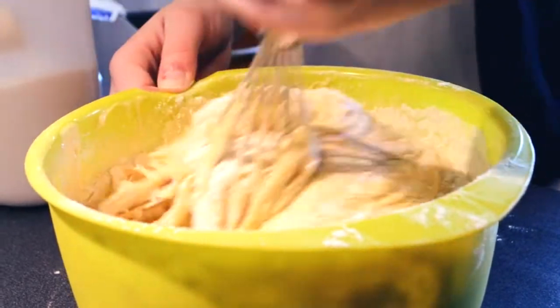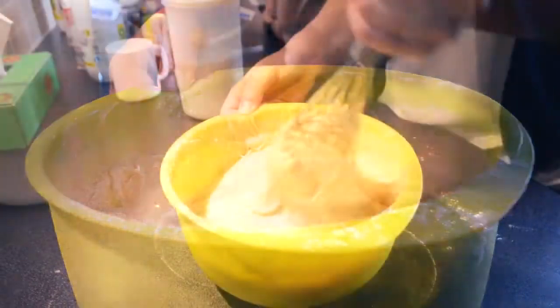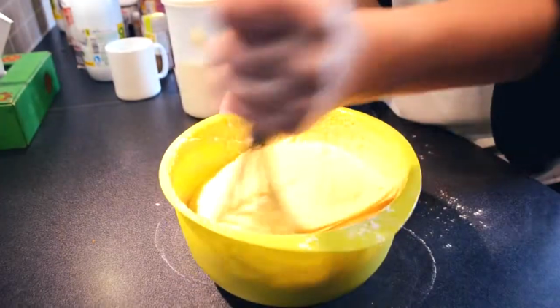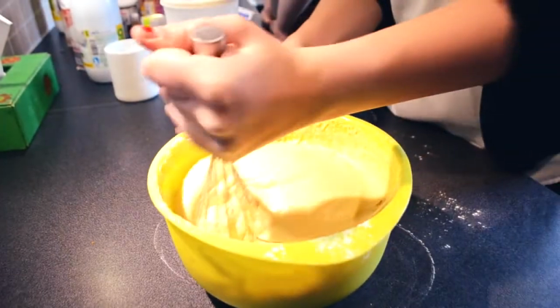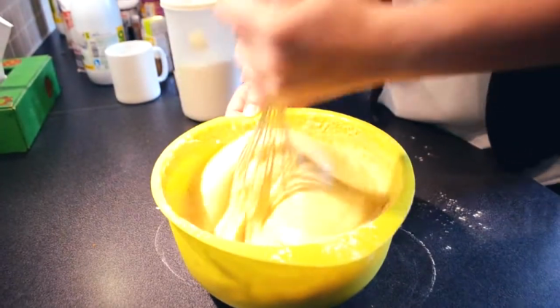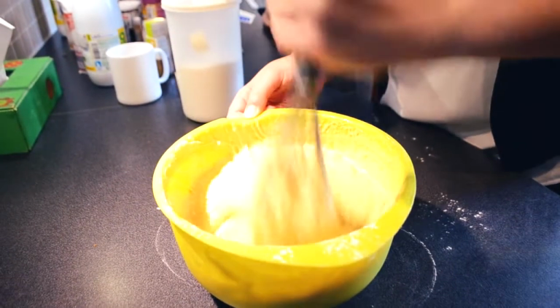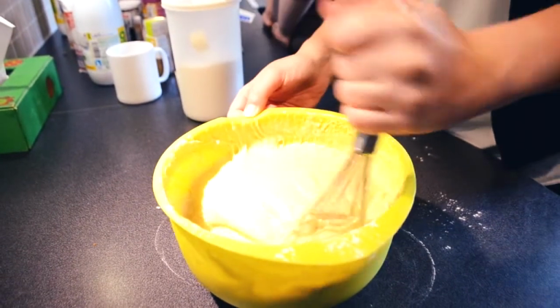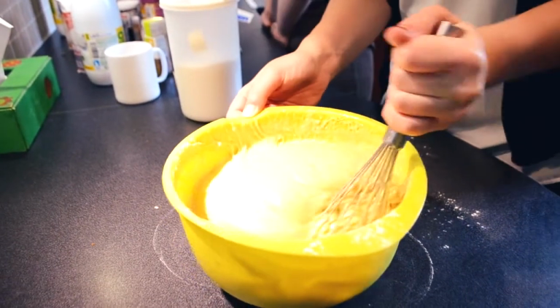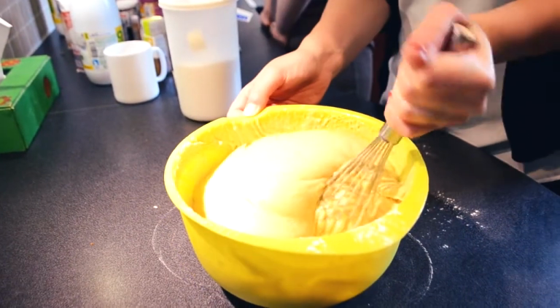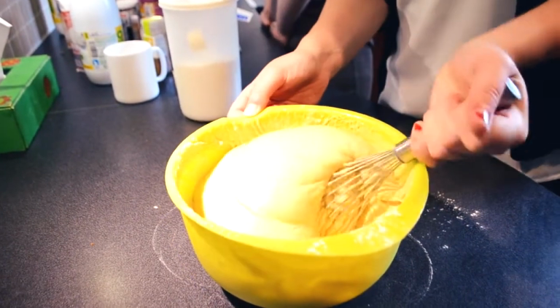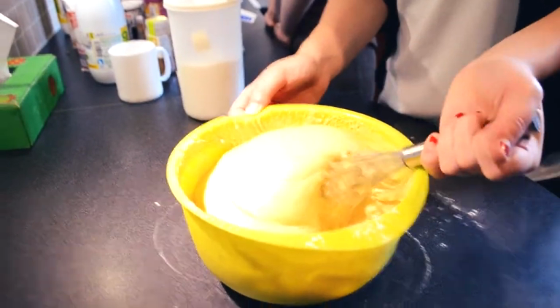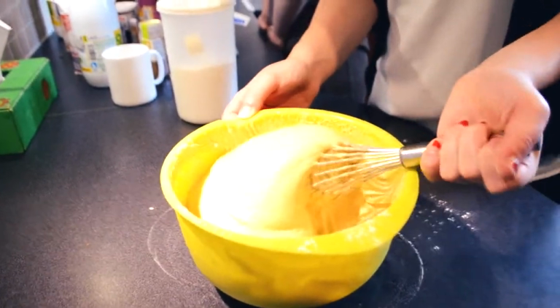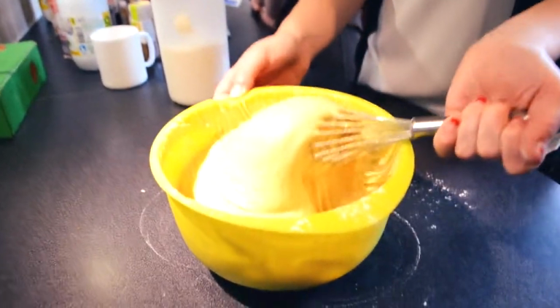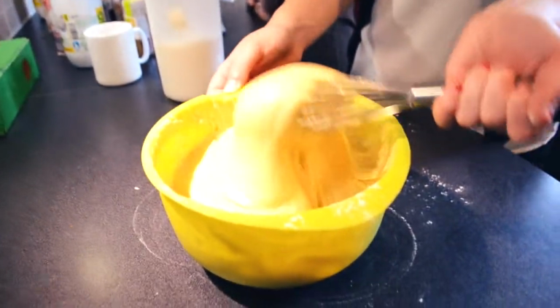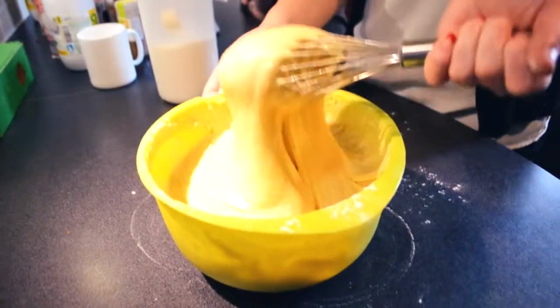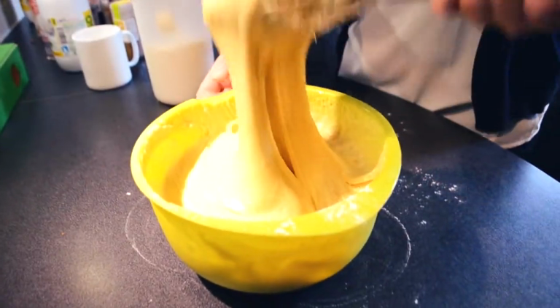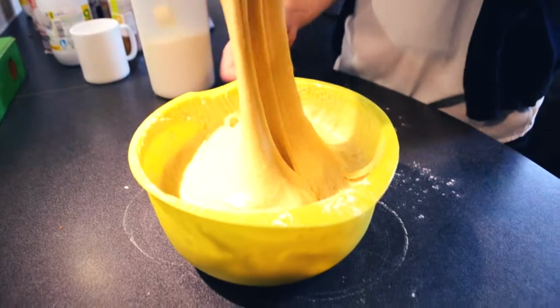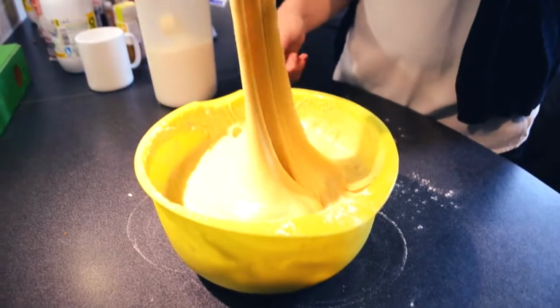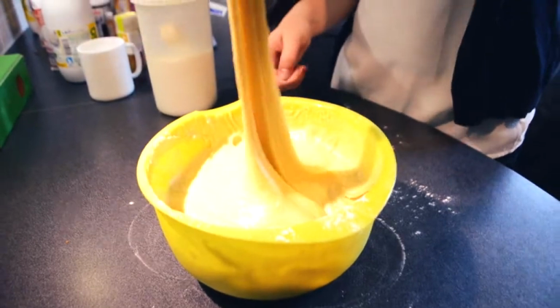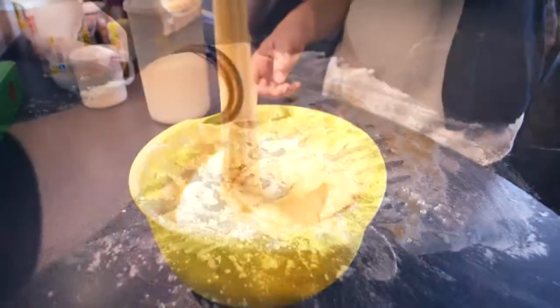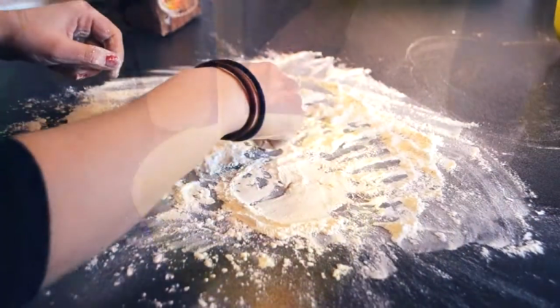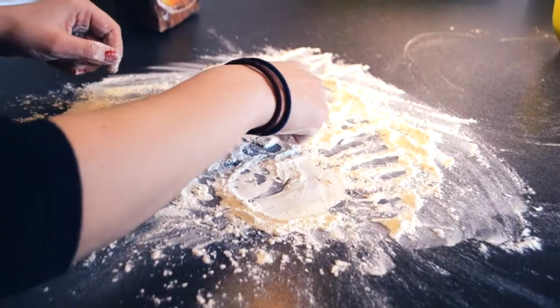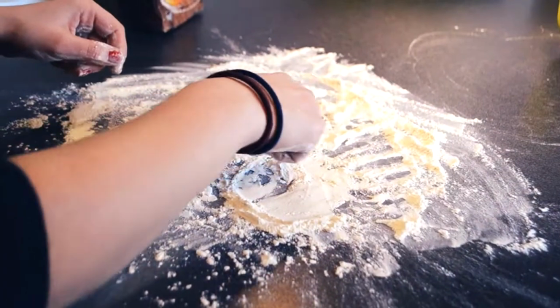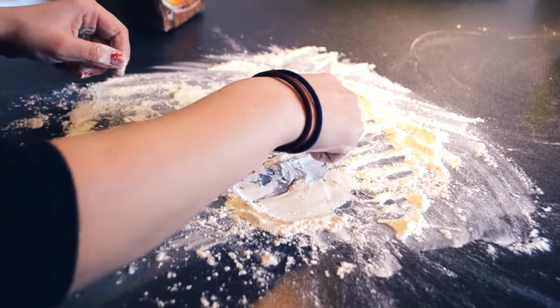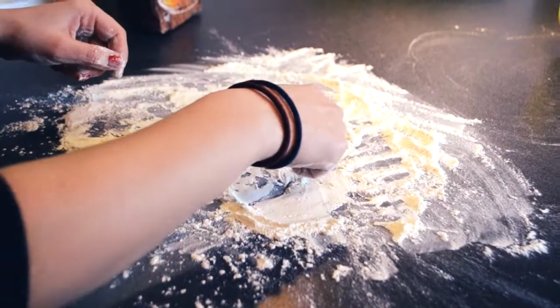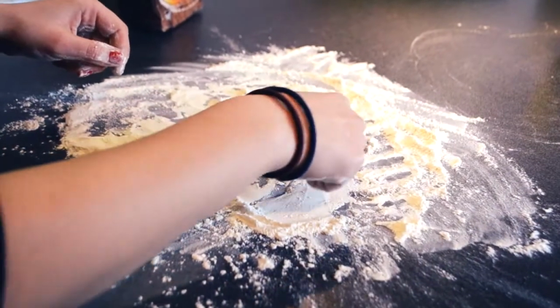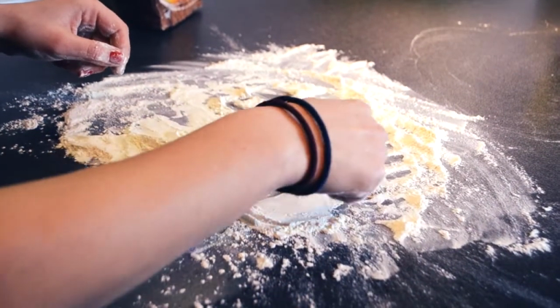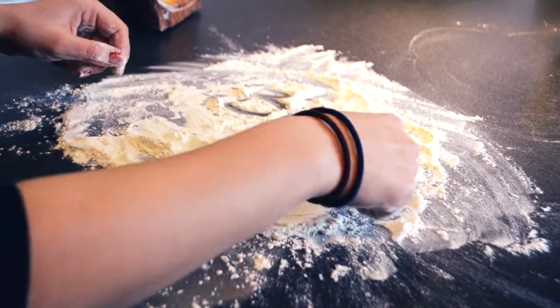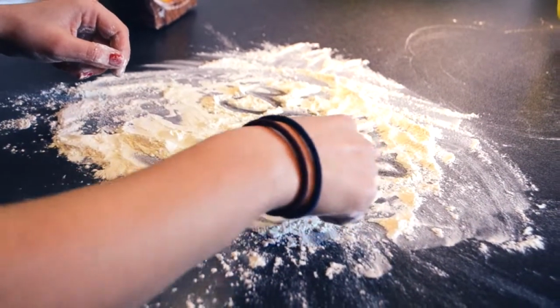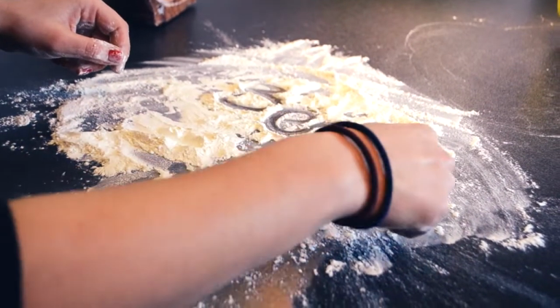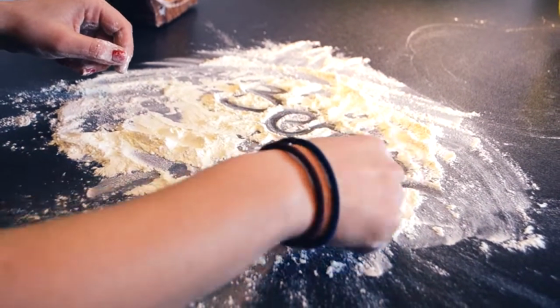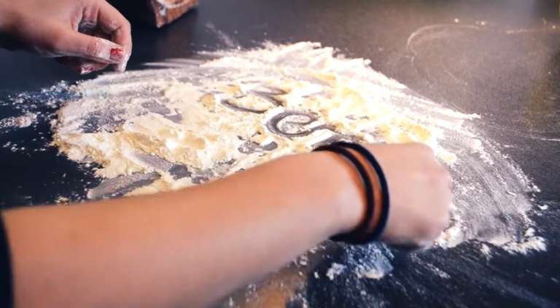Like that, it's good! Put some flour on the table to put the dough on it.